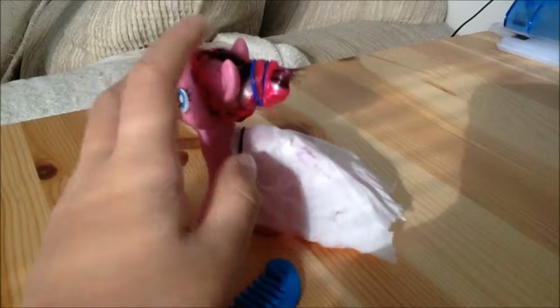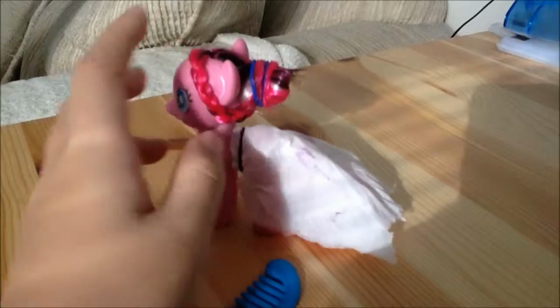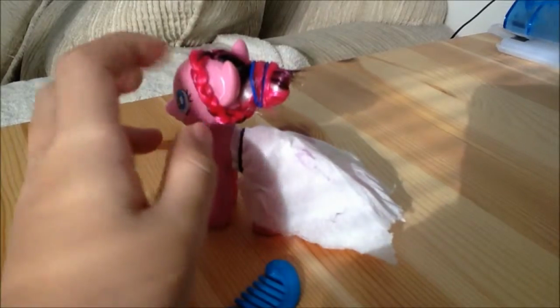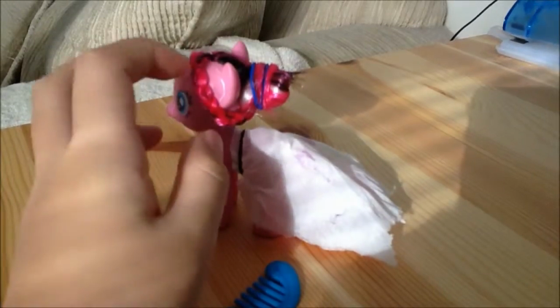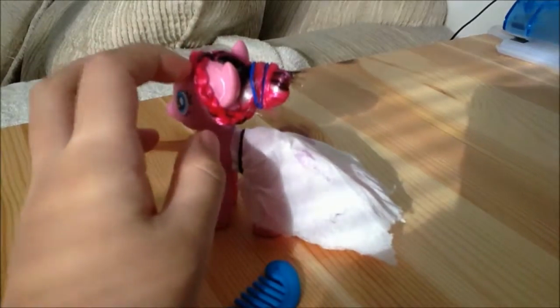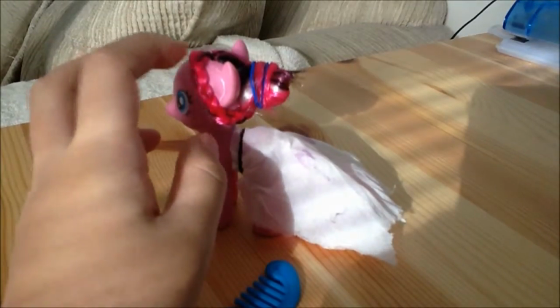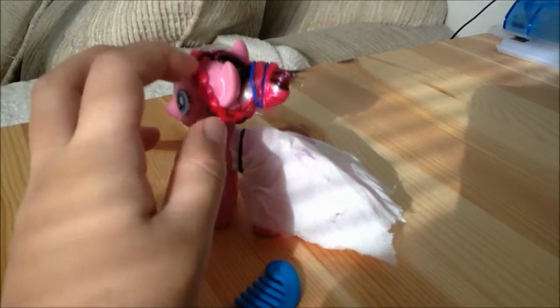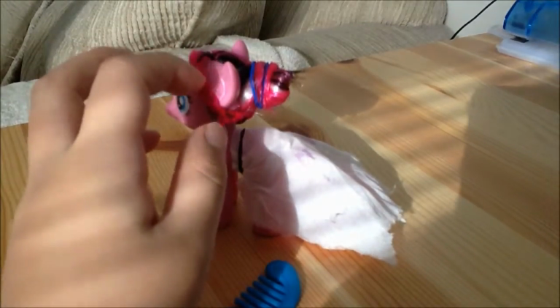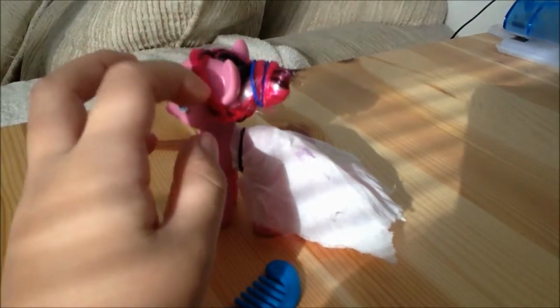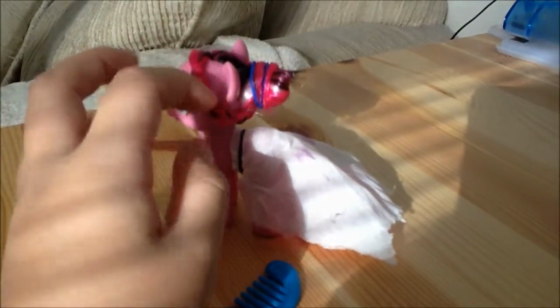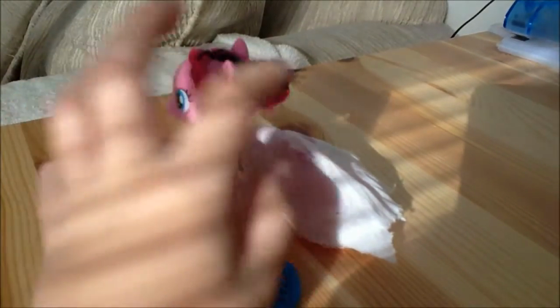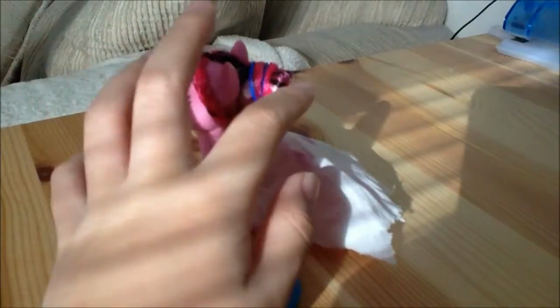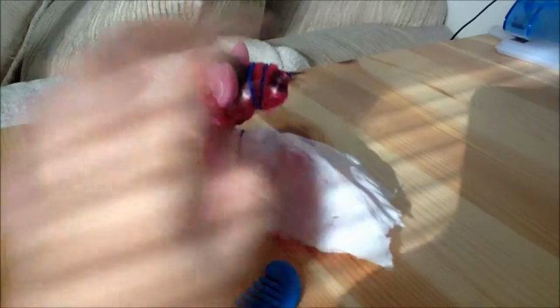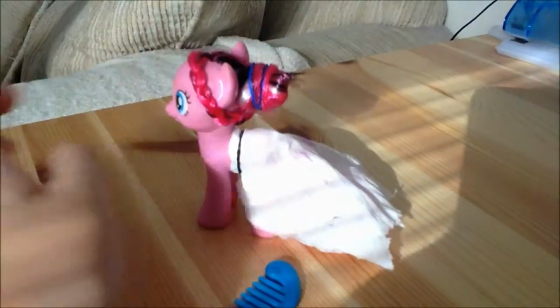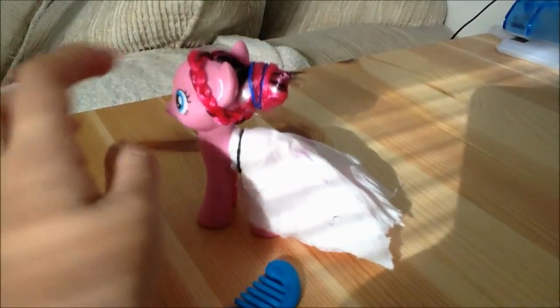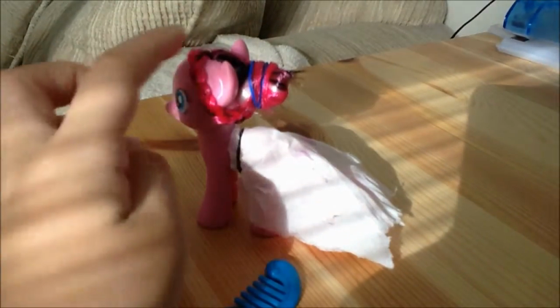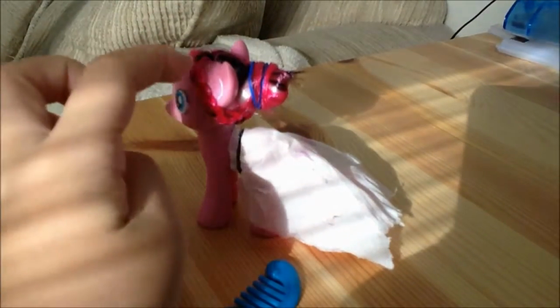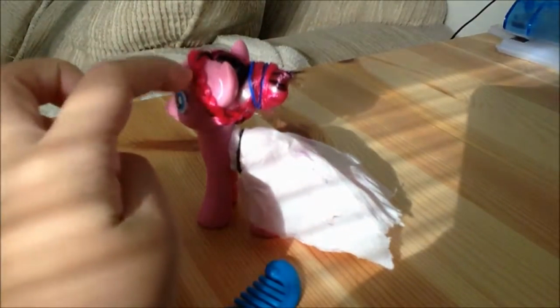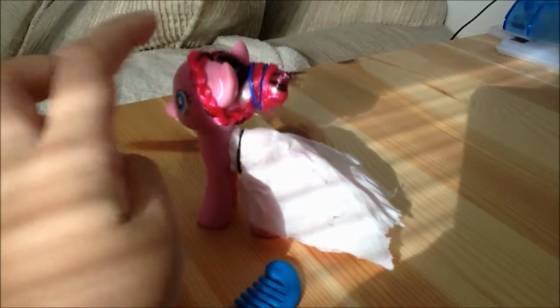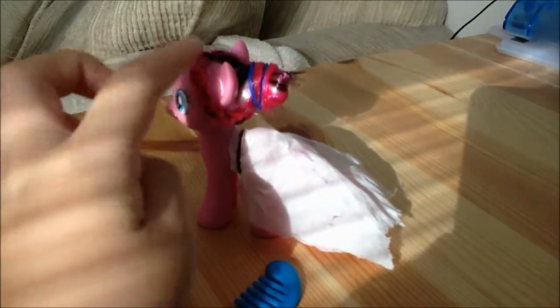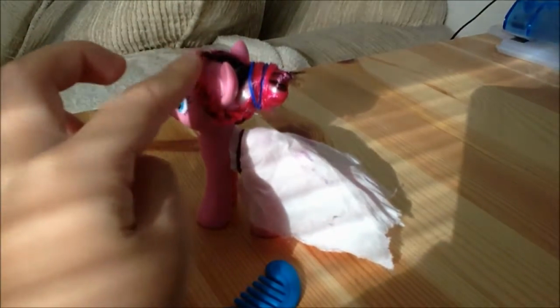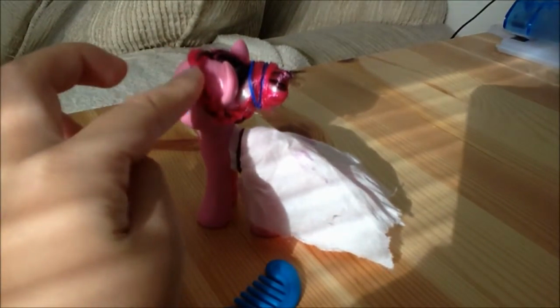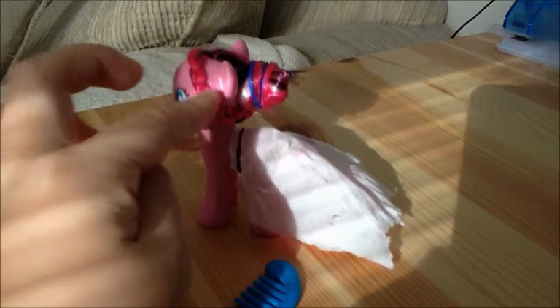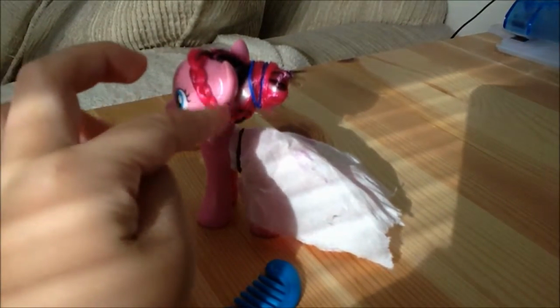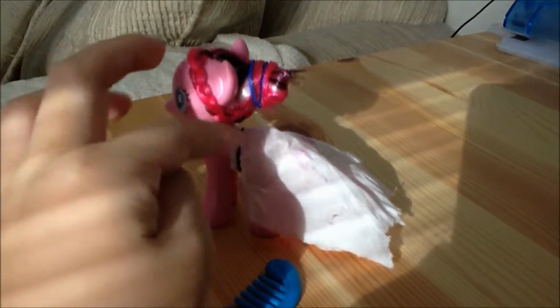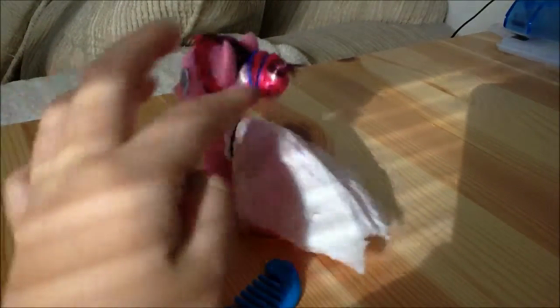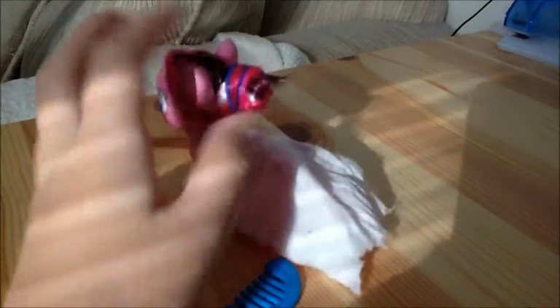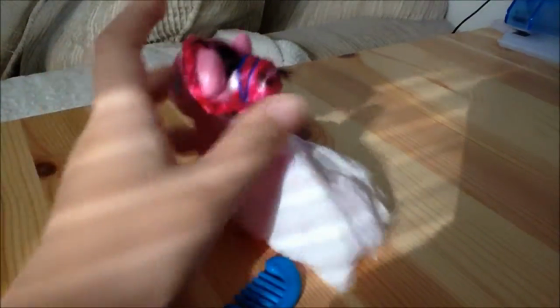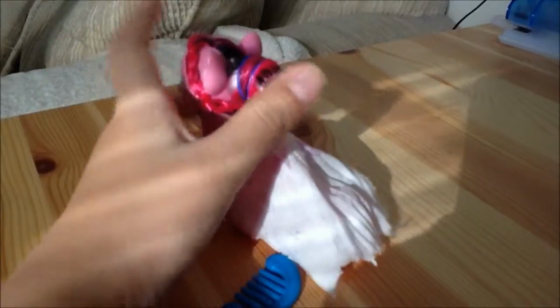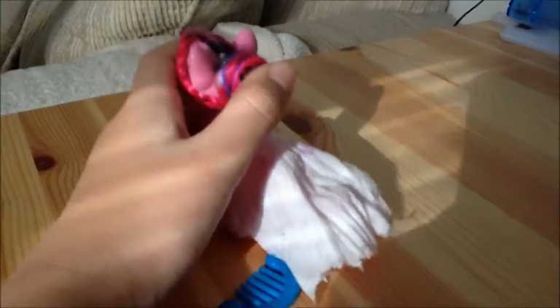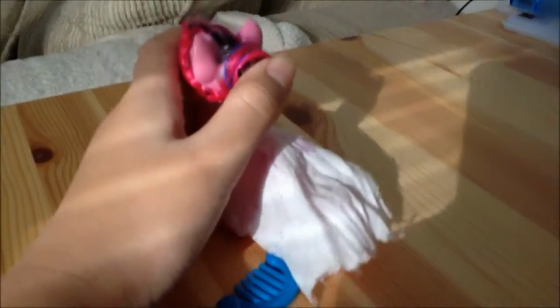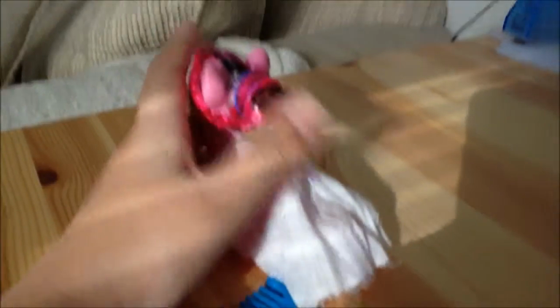Today we are going to be doing the braid bun, and this little cute braid here, then this bun.